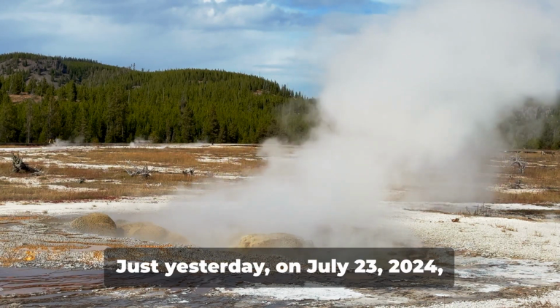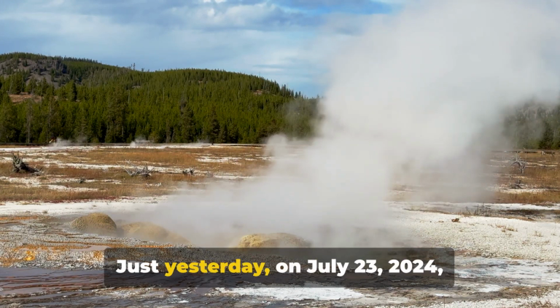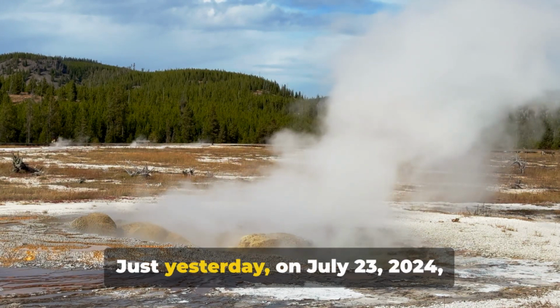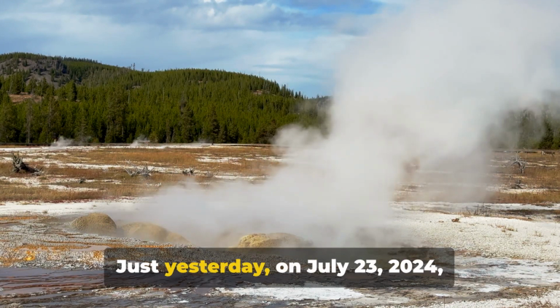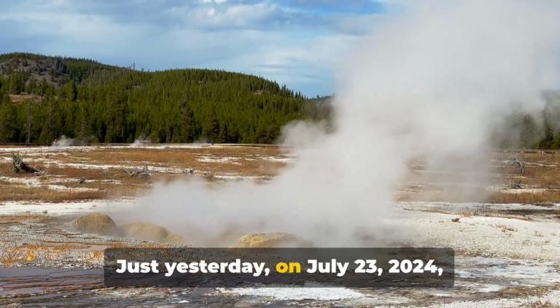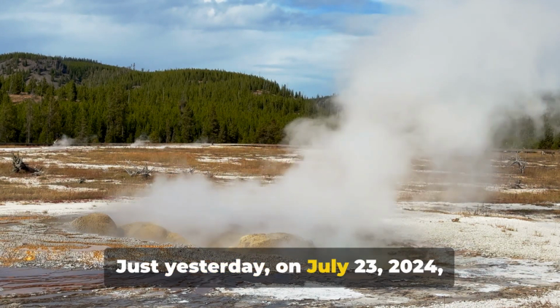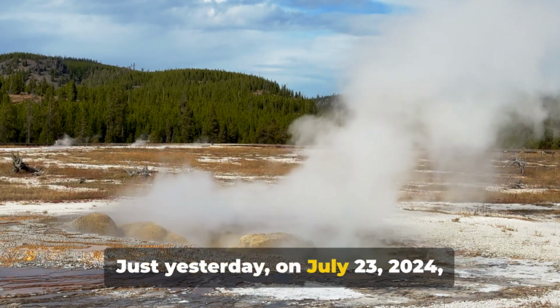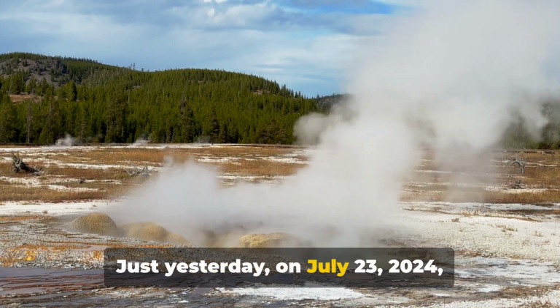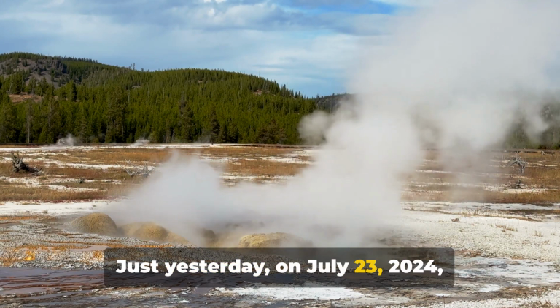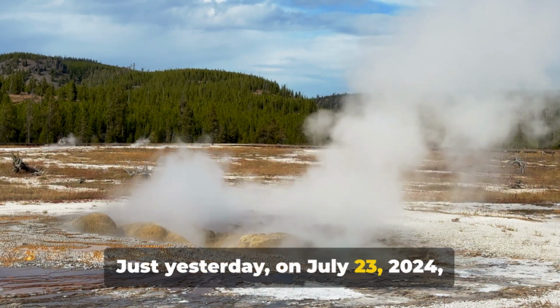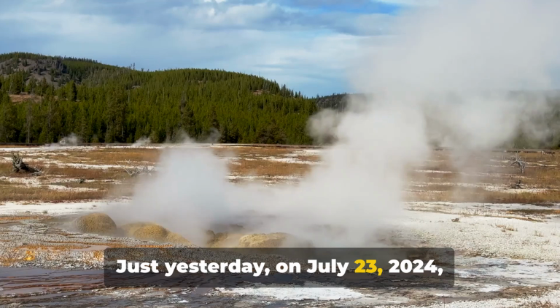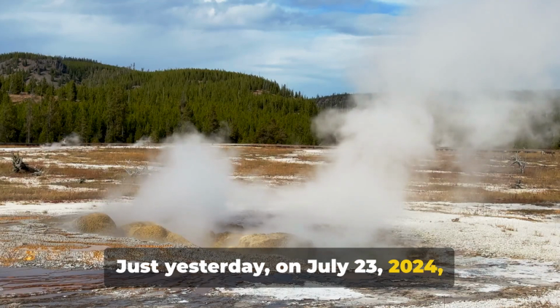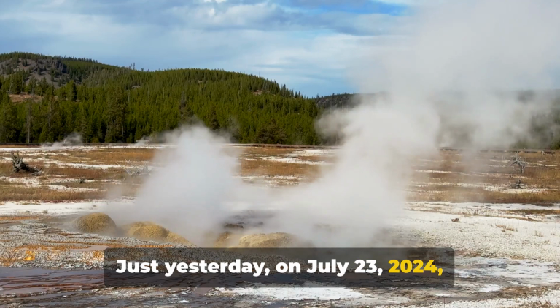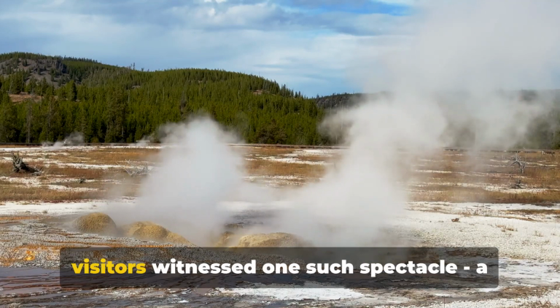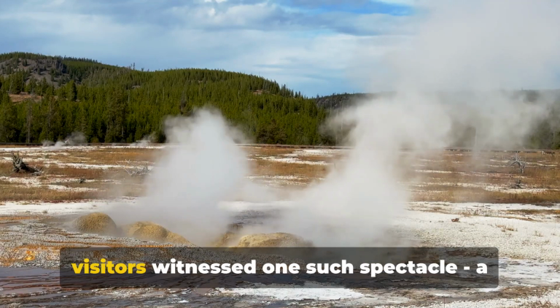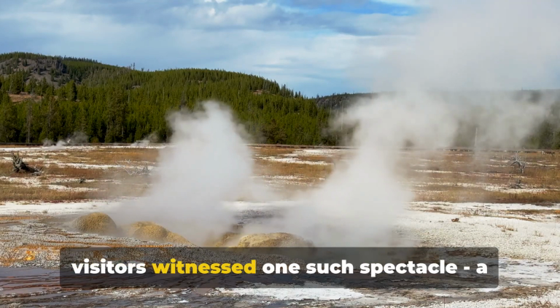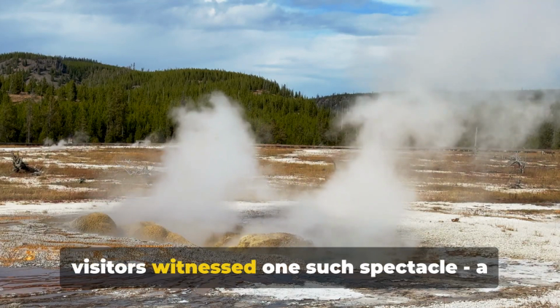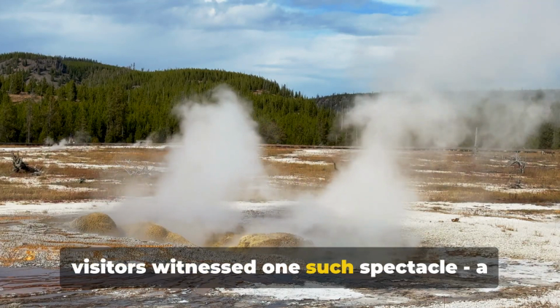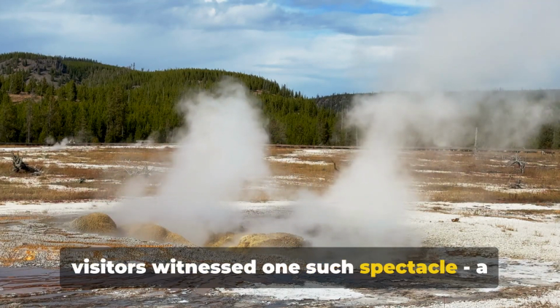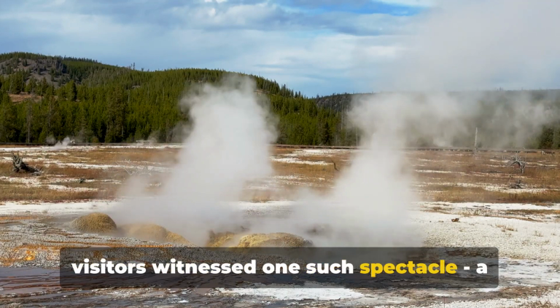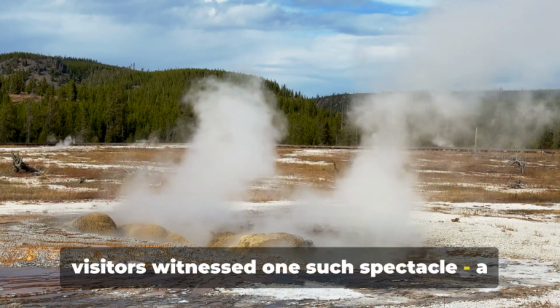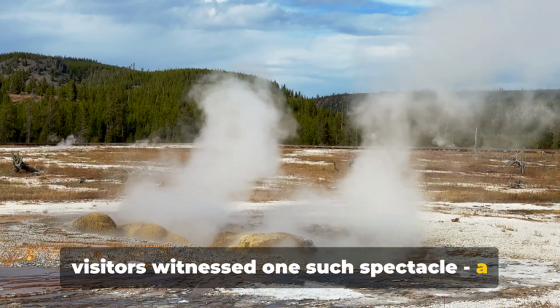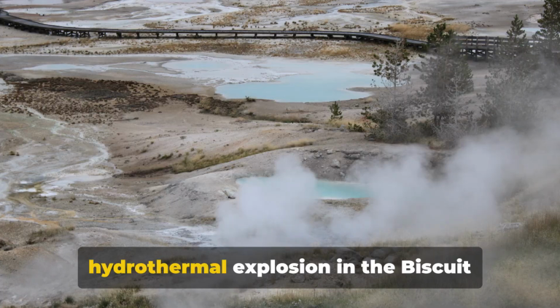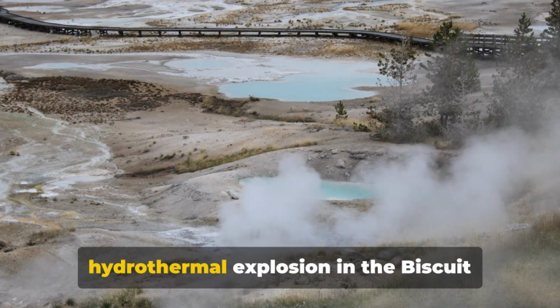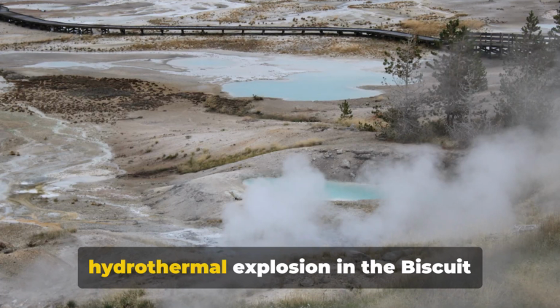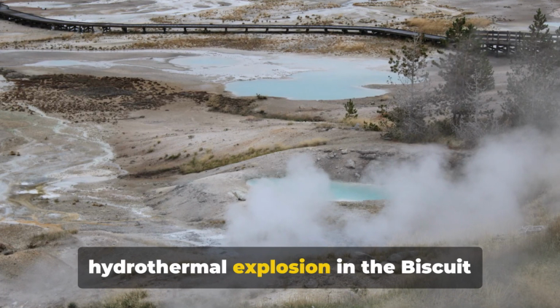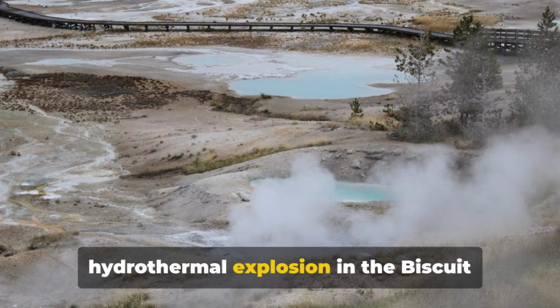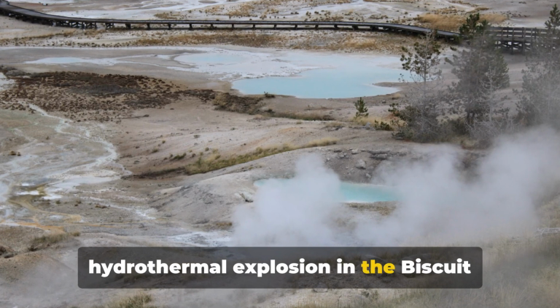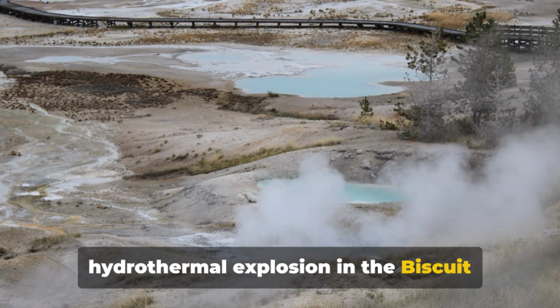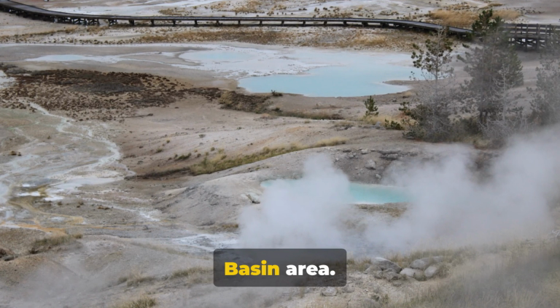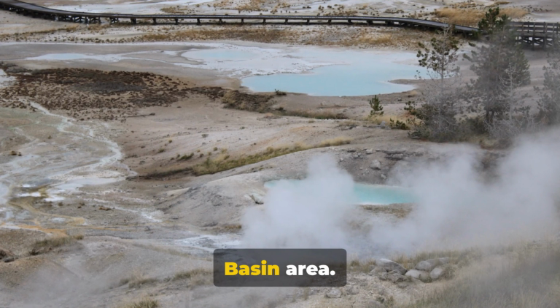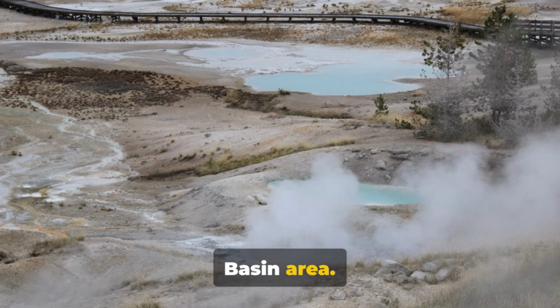Just yesterday, on July 23, 2024, visitors witnessed one such spectacle: a hydrothermal explosion in the Biscuit Basin area.